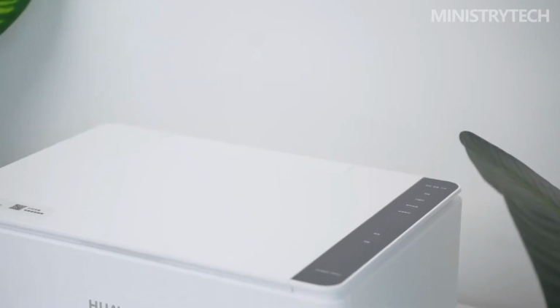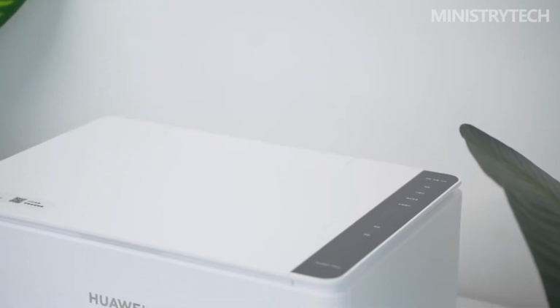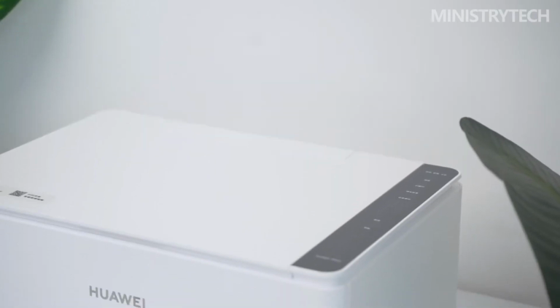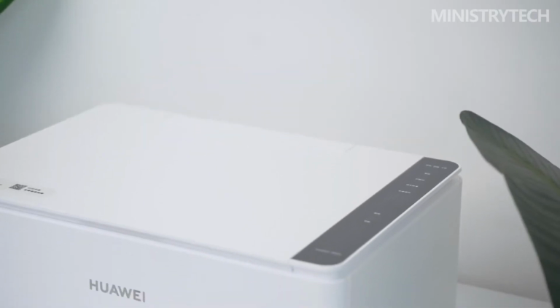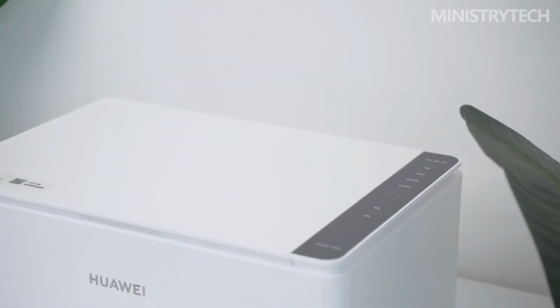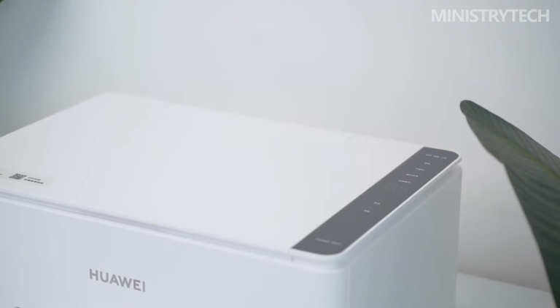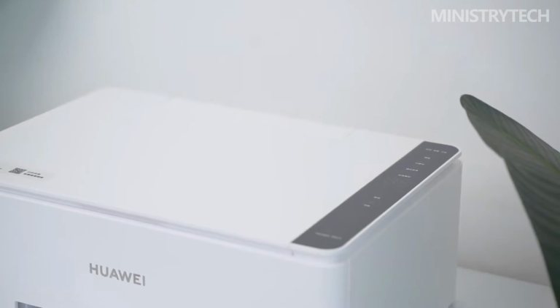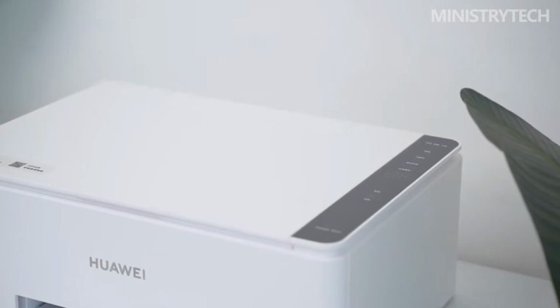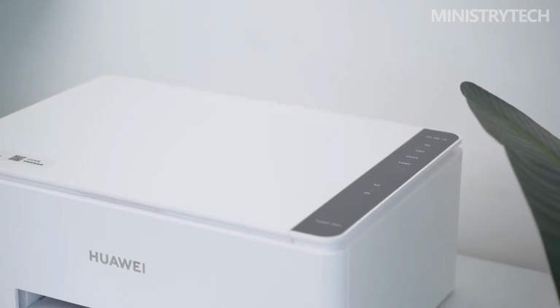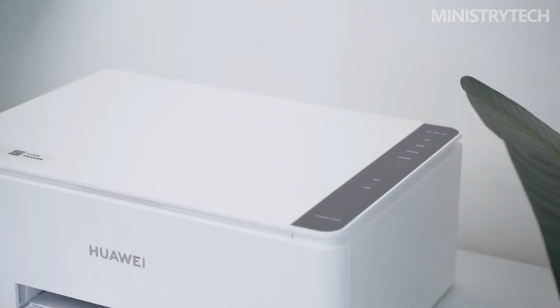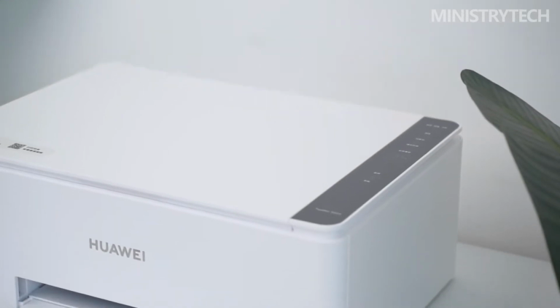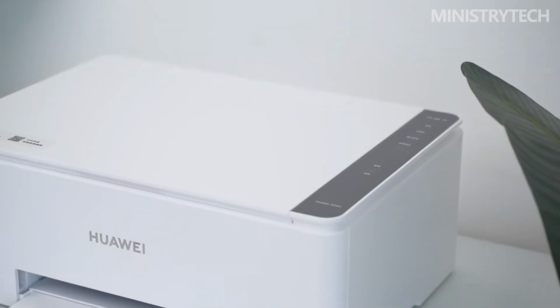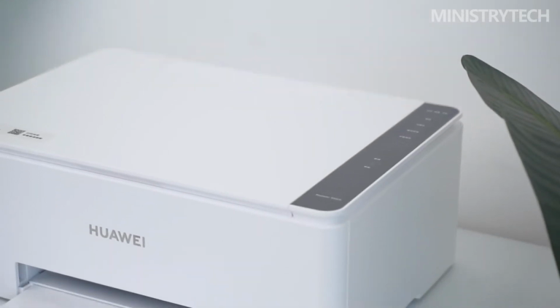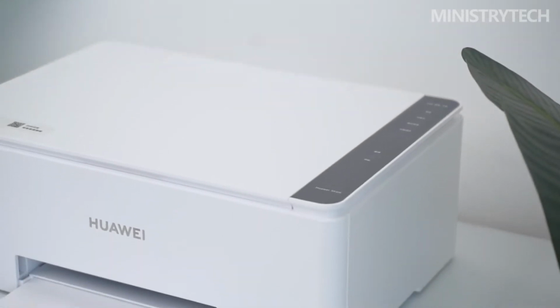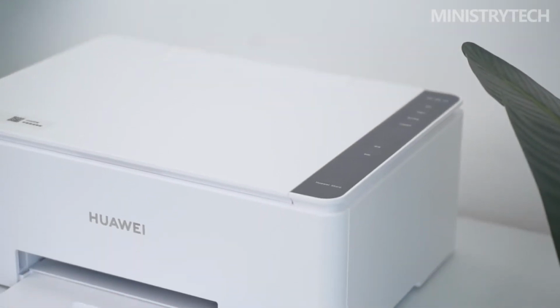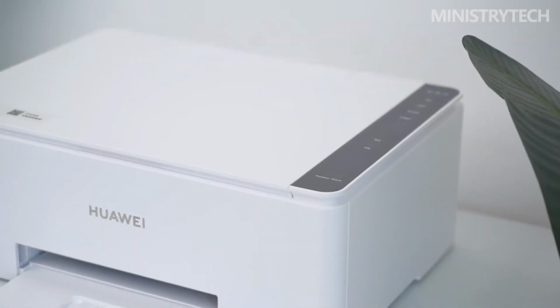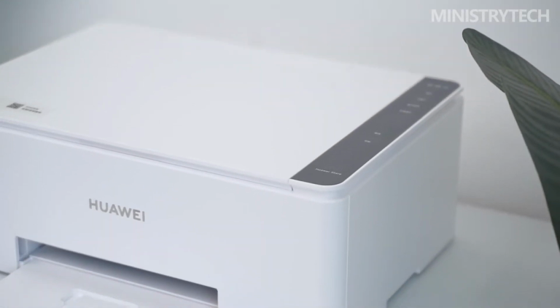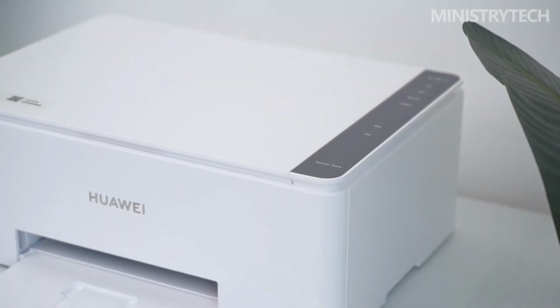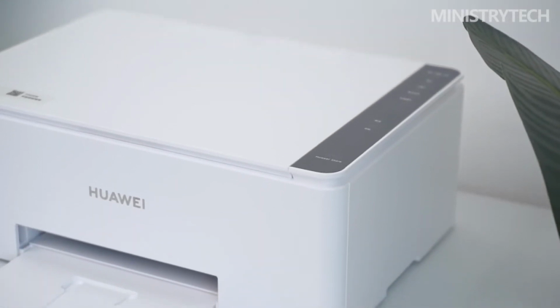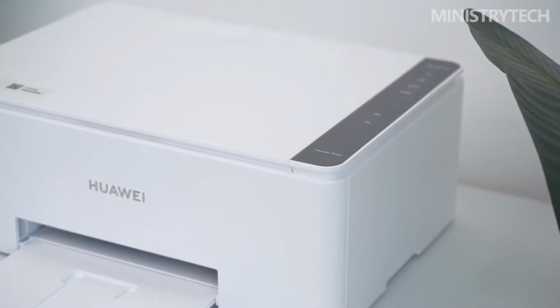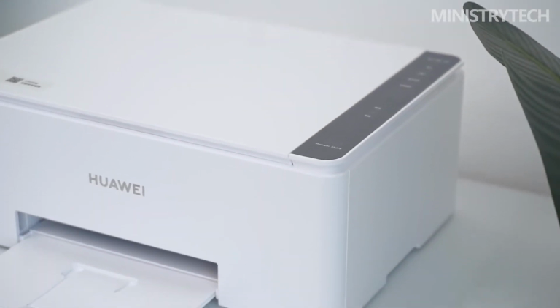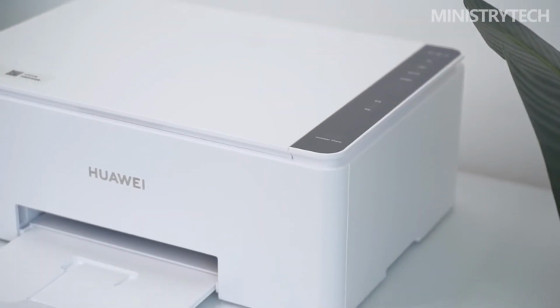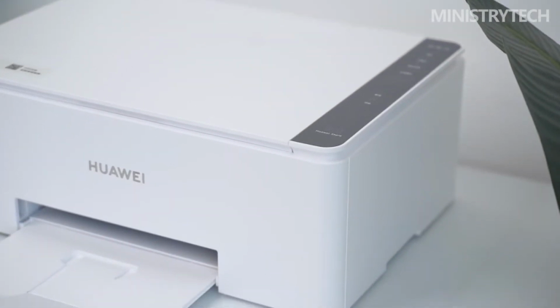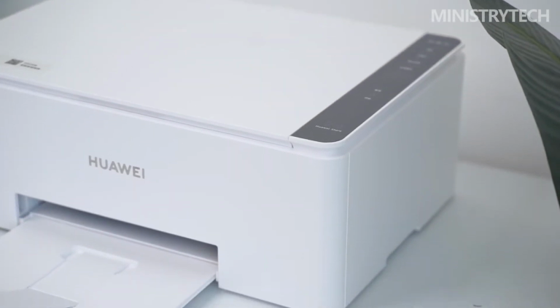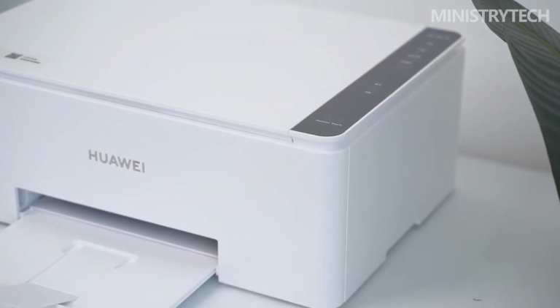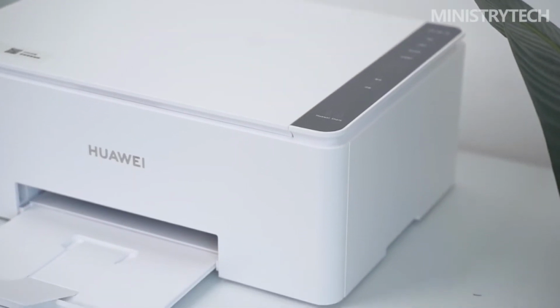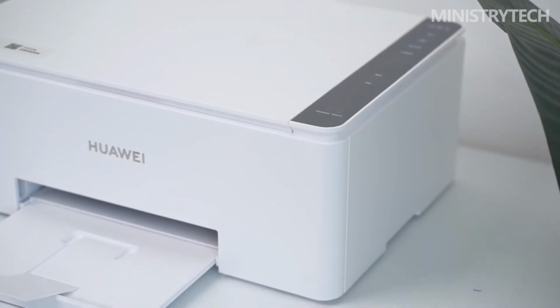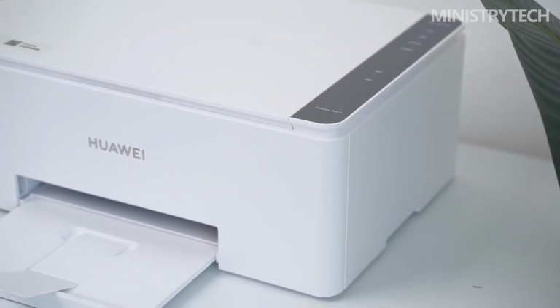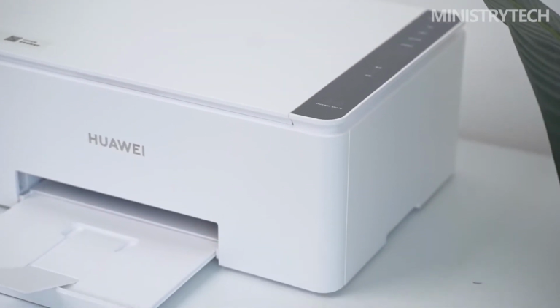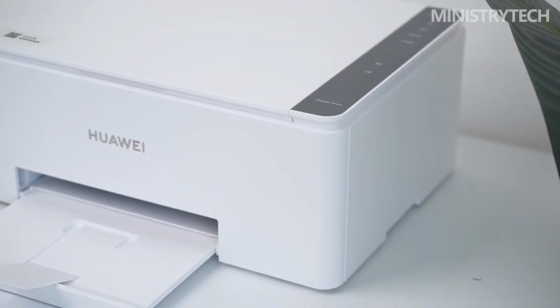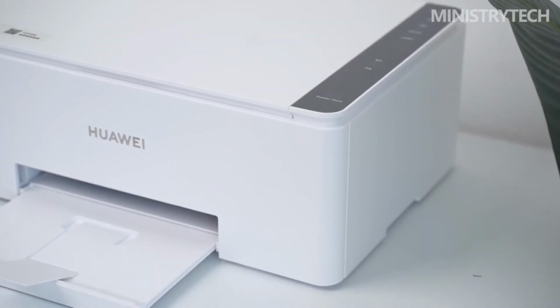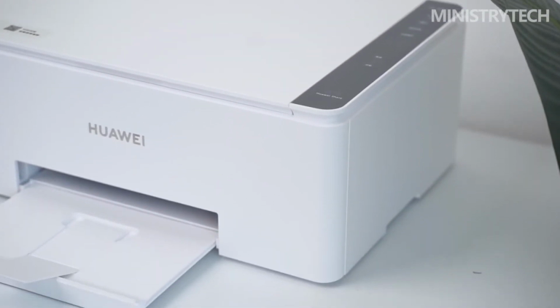For your information, the printer supports the Whistlewood Color Palette for printing colors that are rich and brilliant.